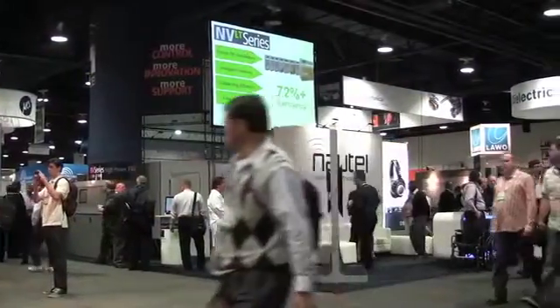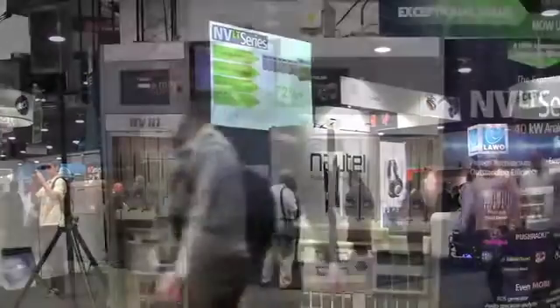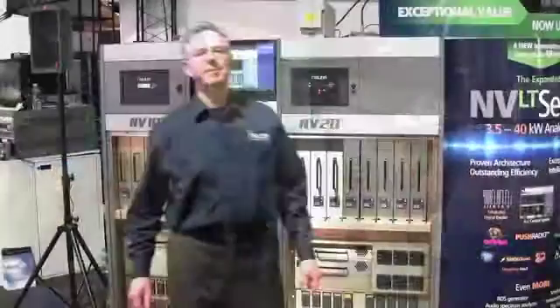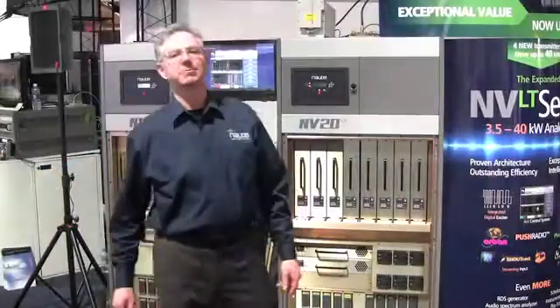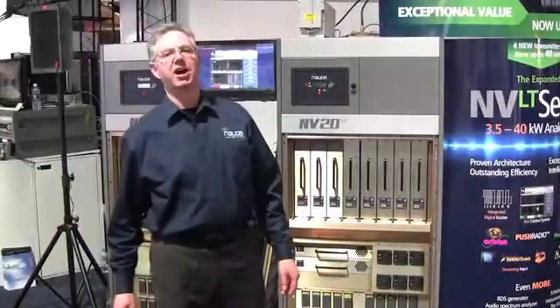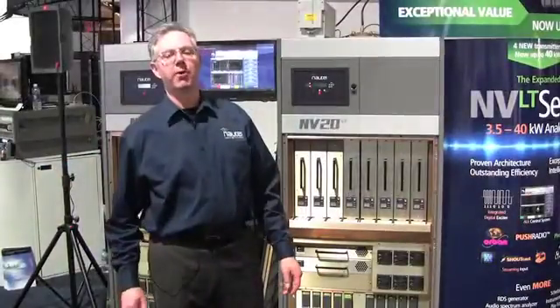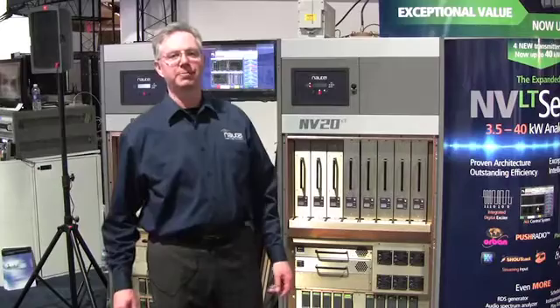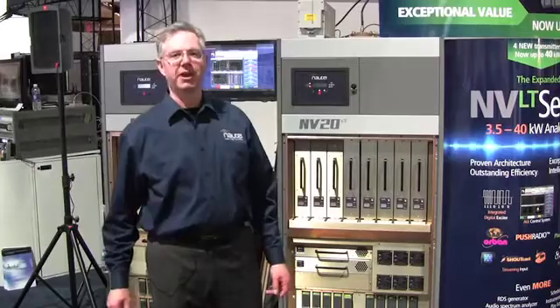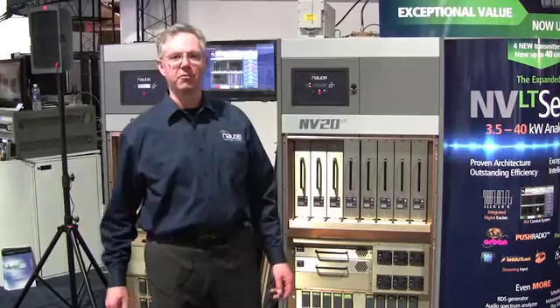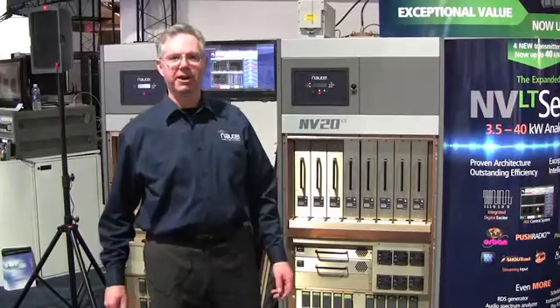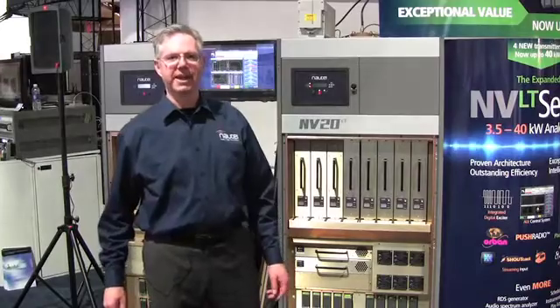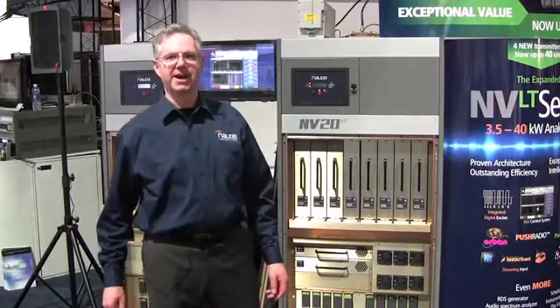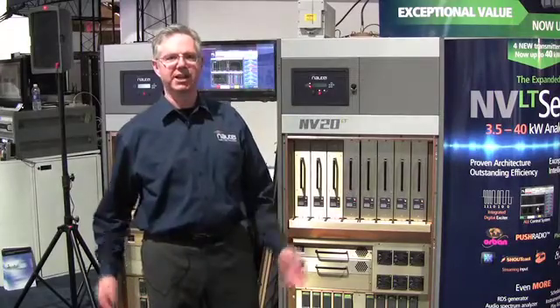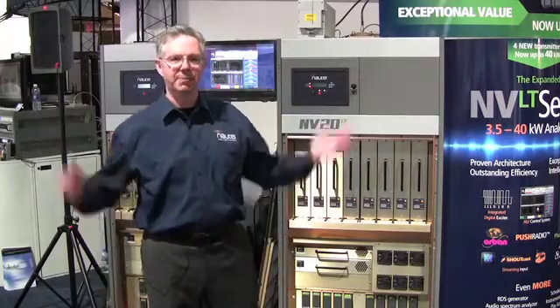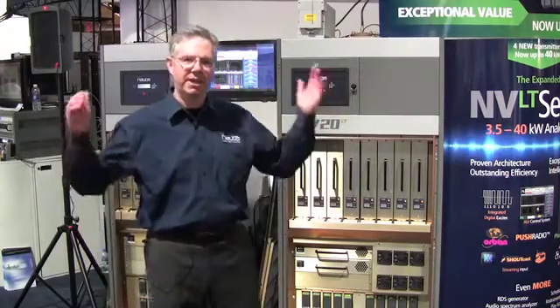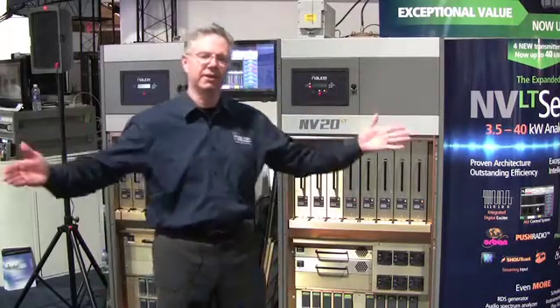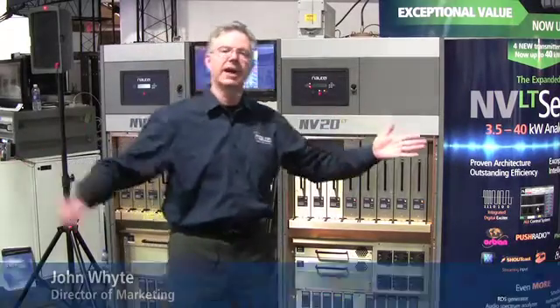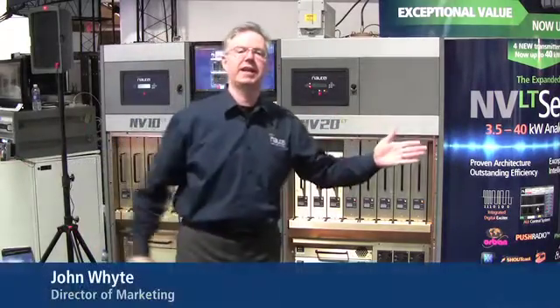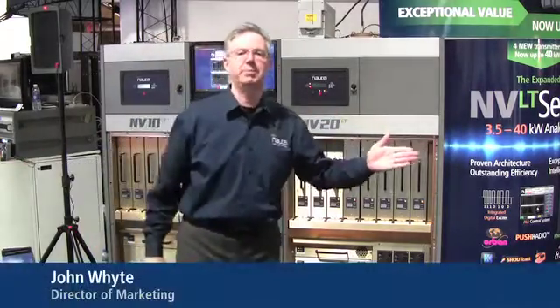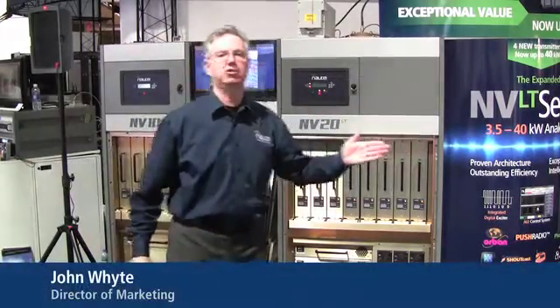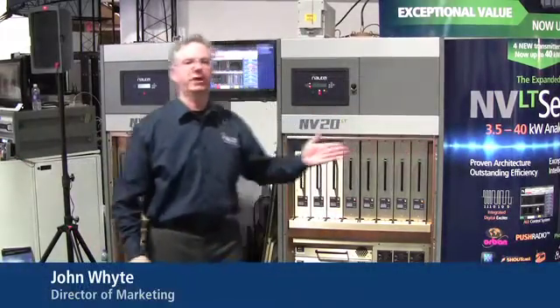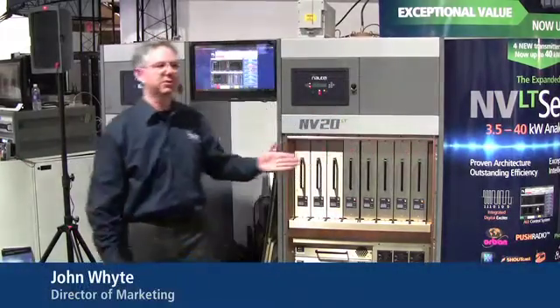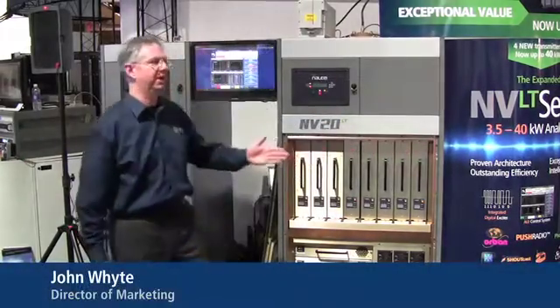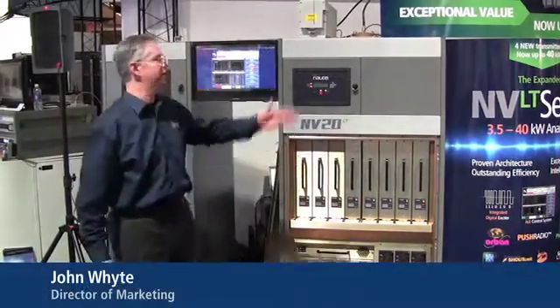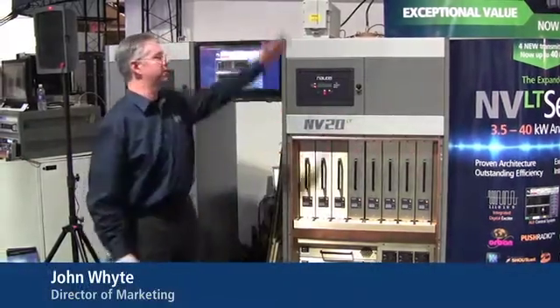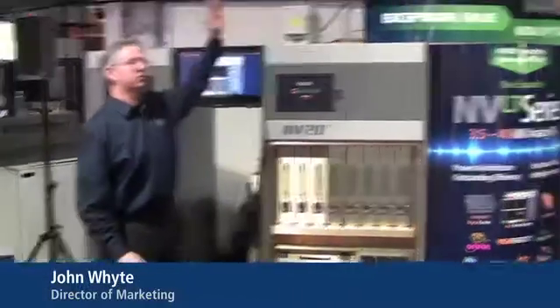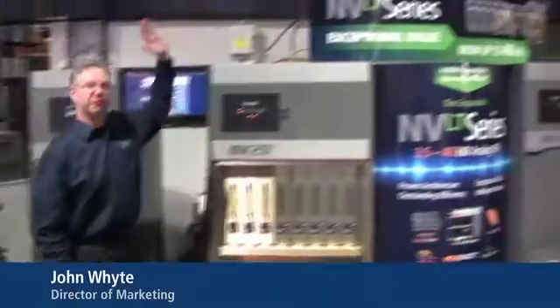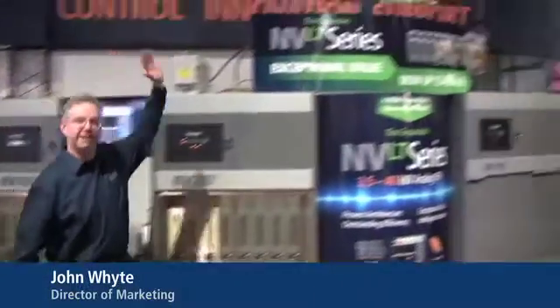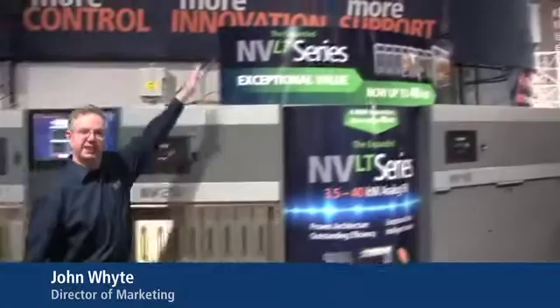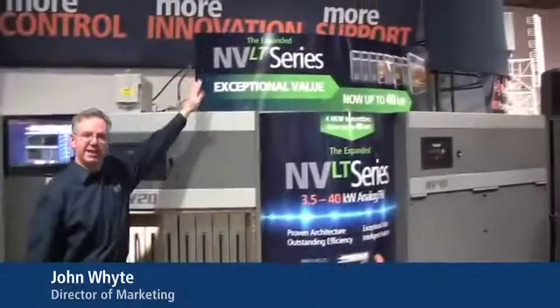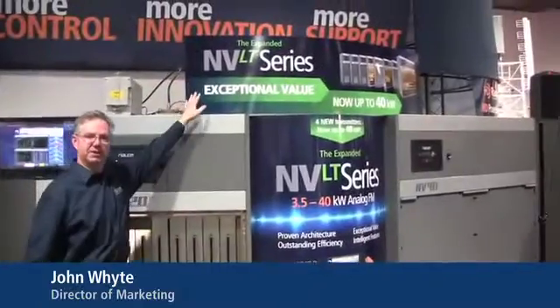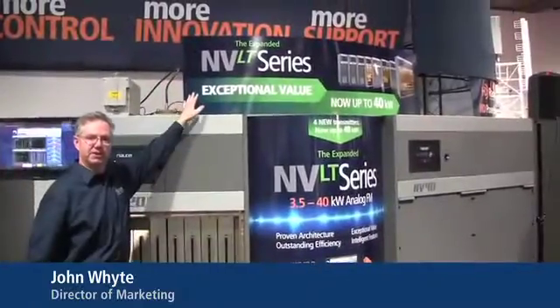Hi, my name is John White. I'm the Director of Marketing at Nottel and I'm here at NAB 2013 to introduce you to the NV Lite series.